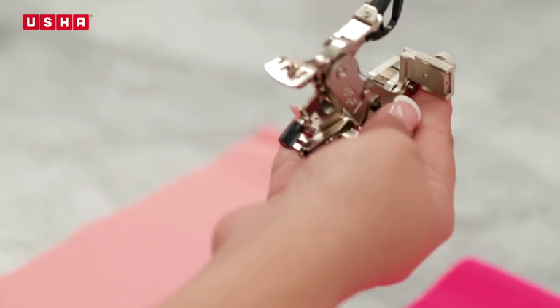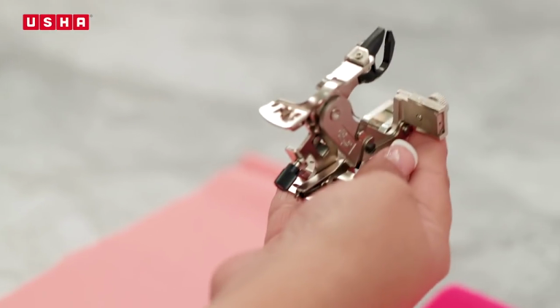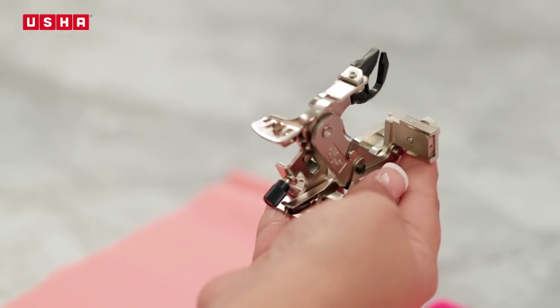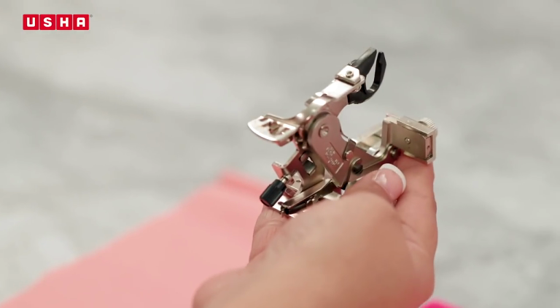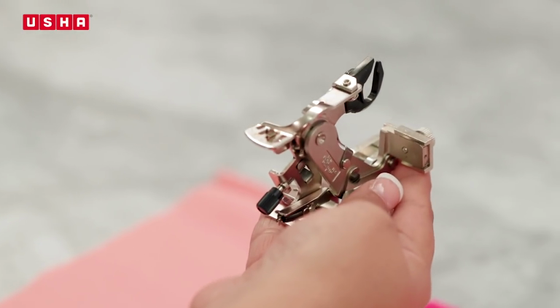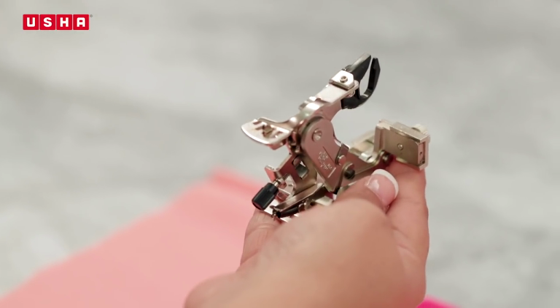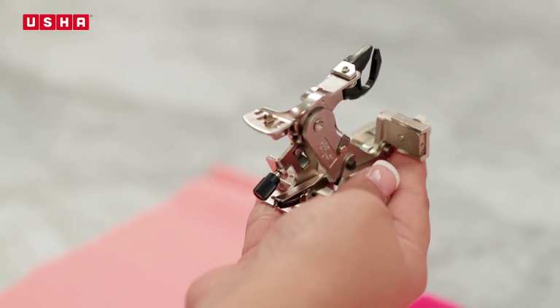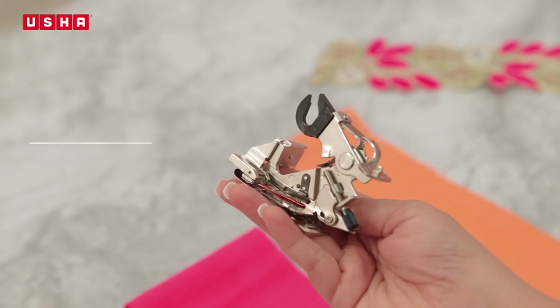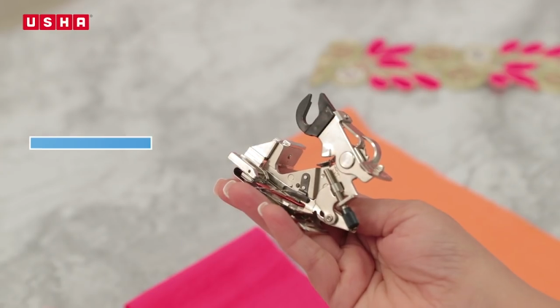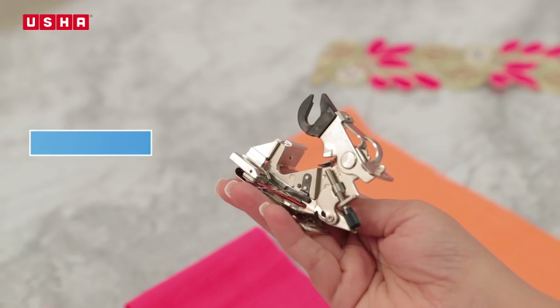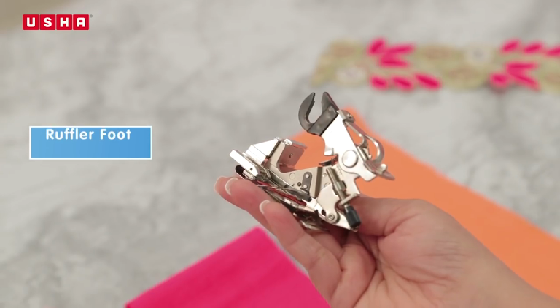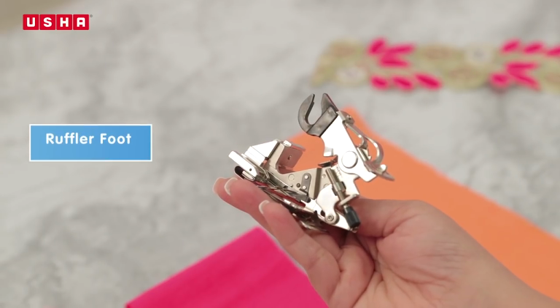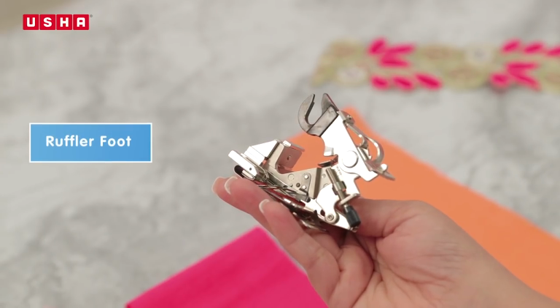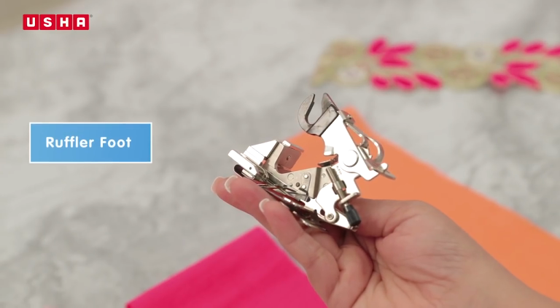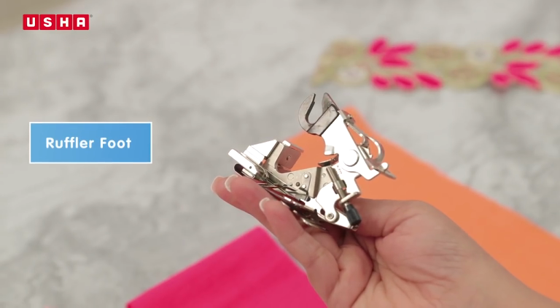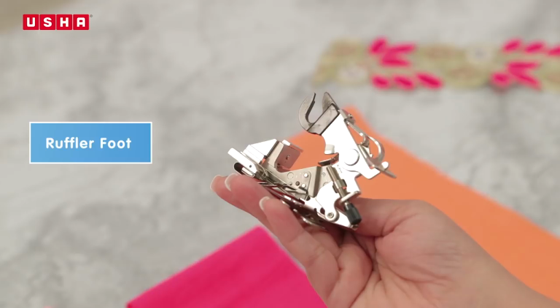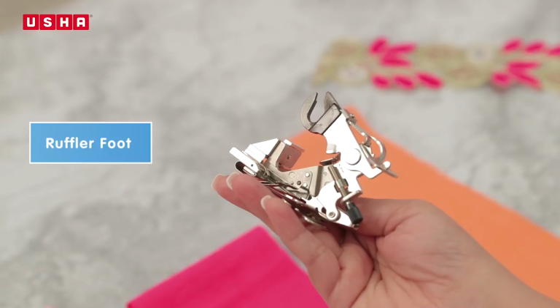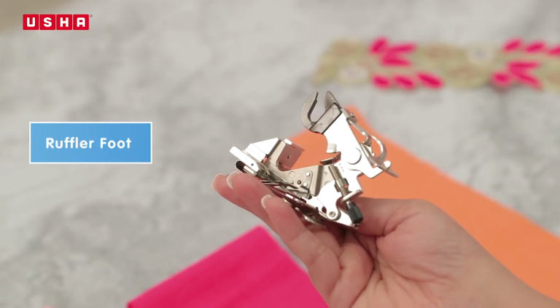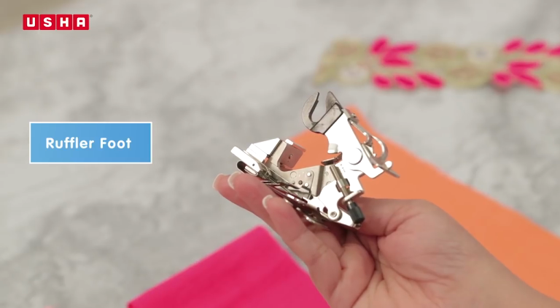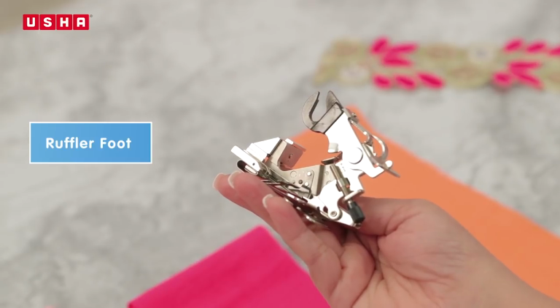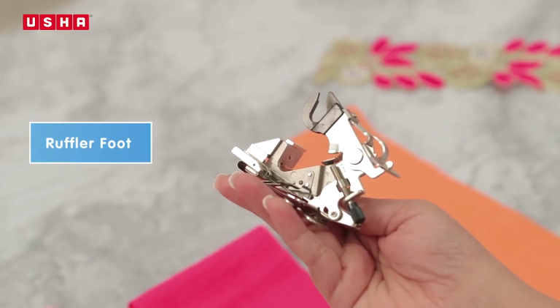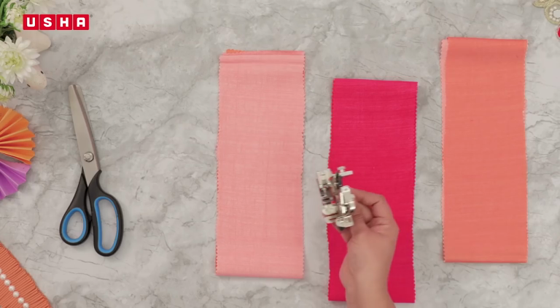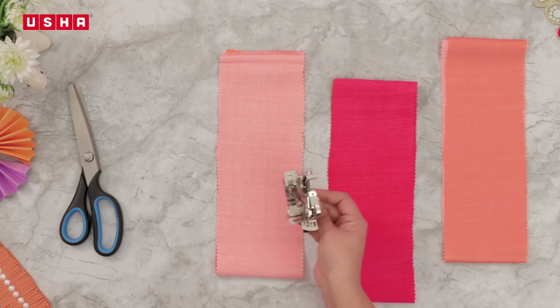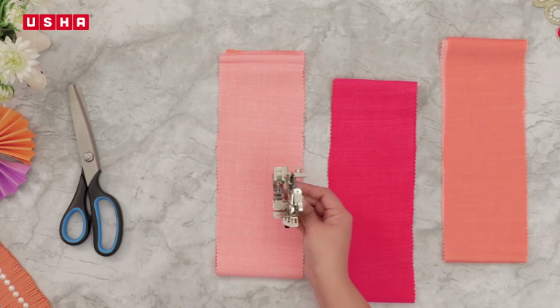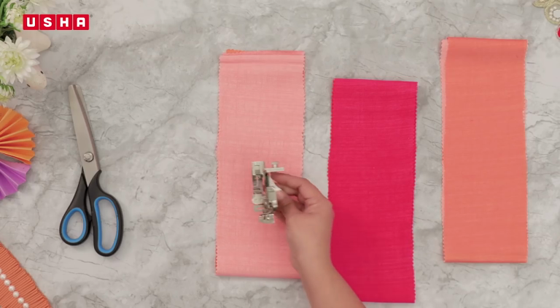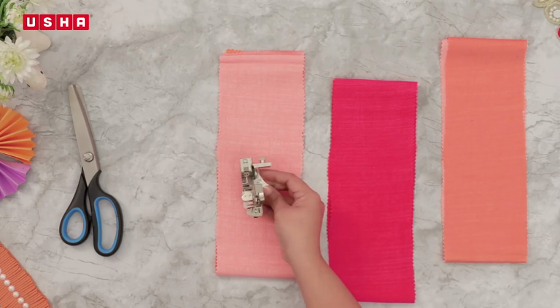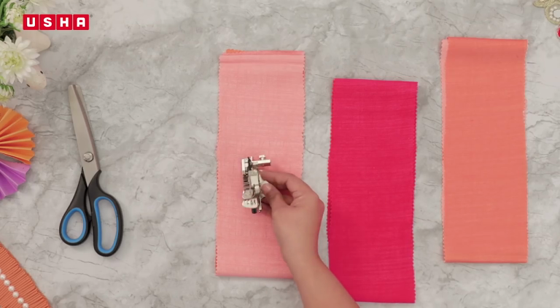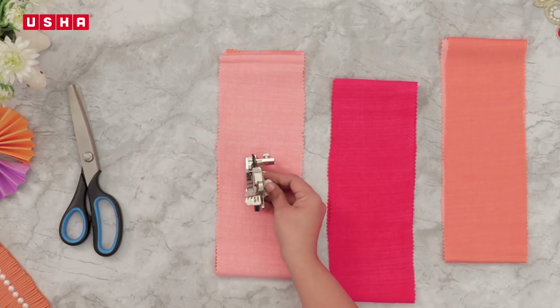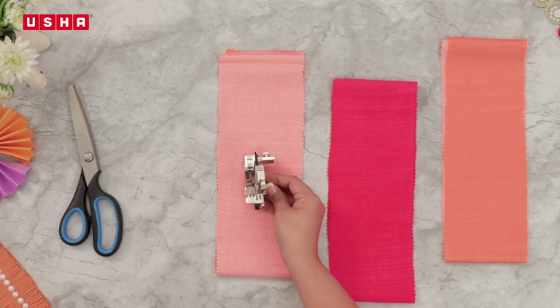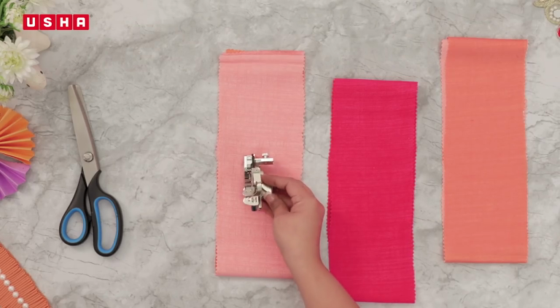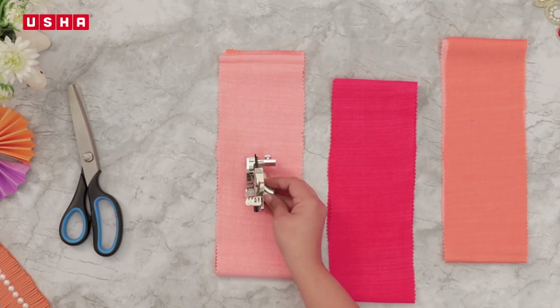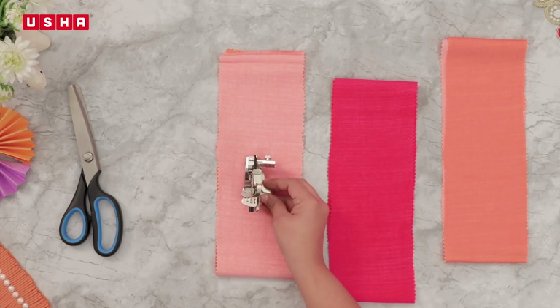This is the ruffler foot. It may appear bulky and complicated but it is very simple to use, so do not panic.